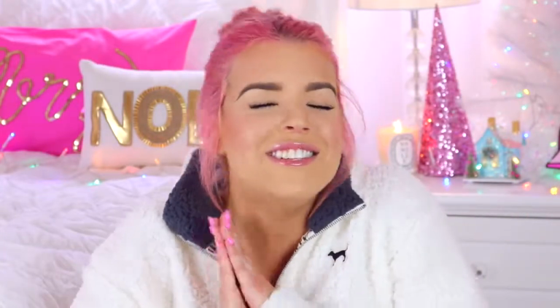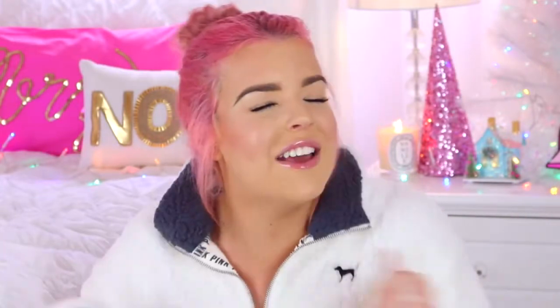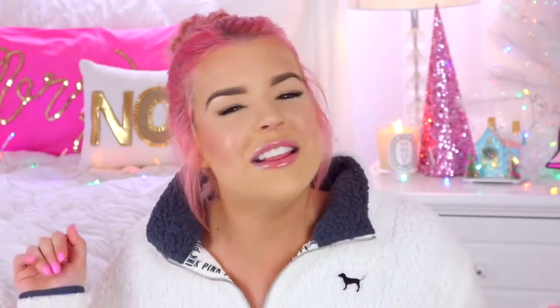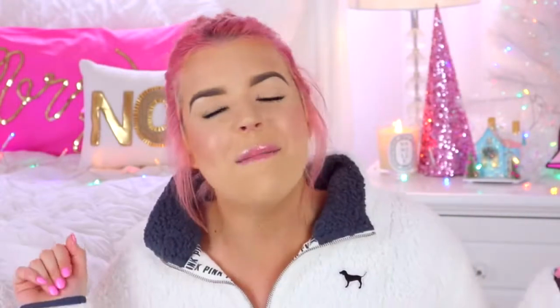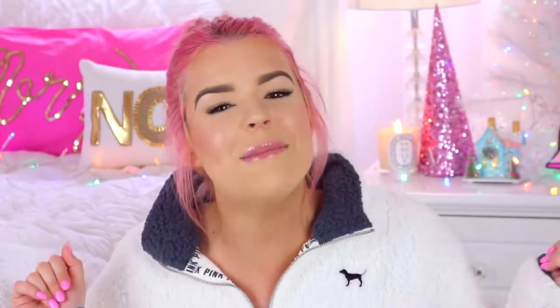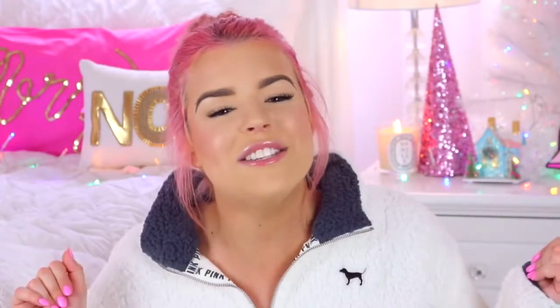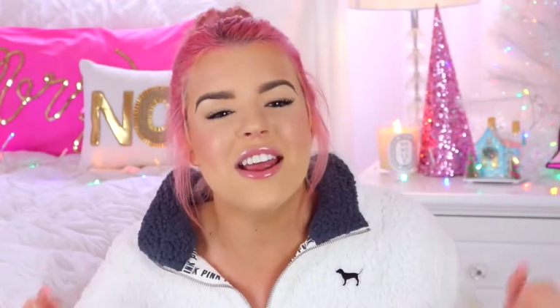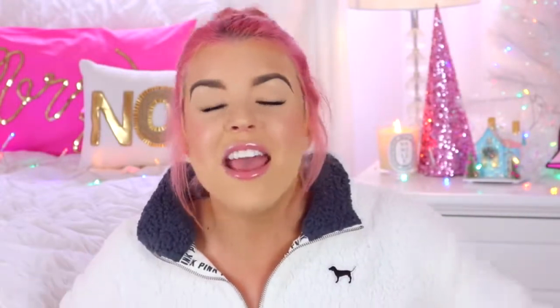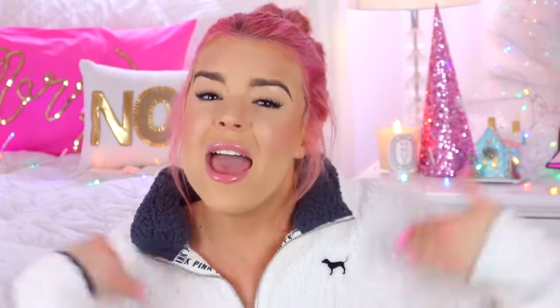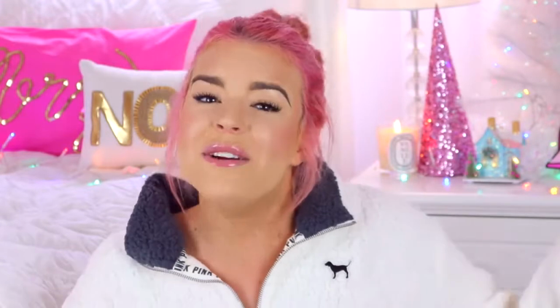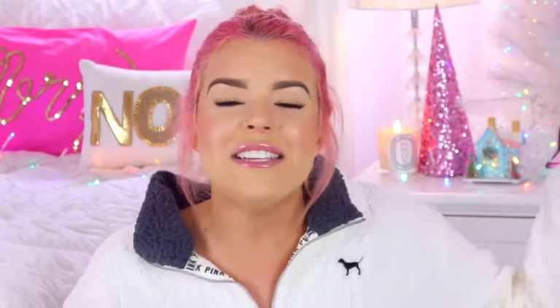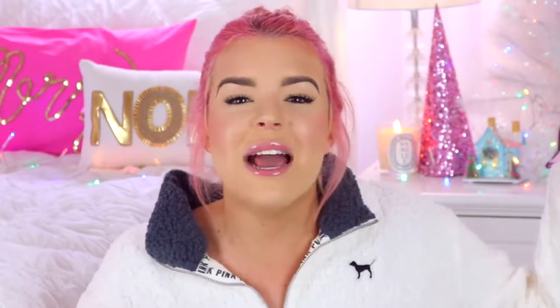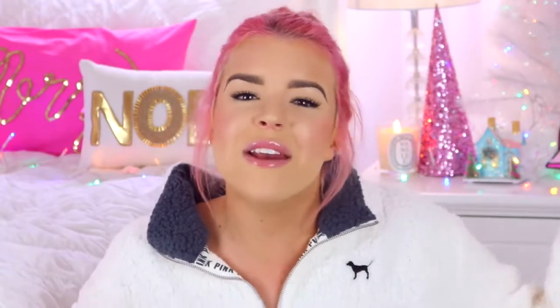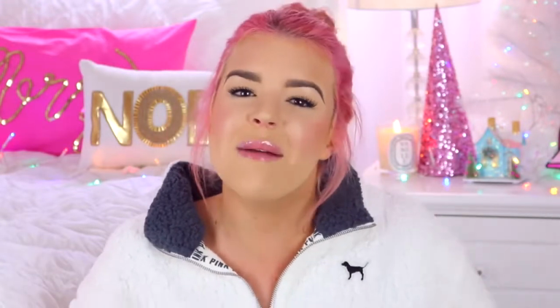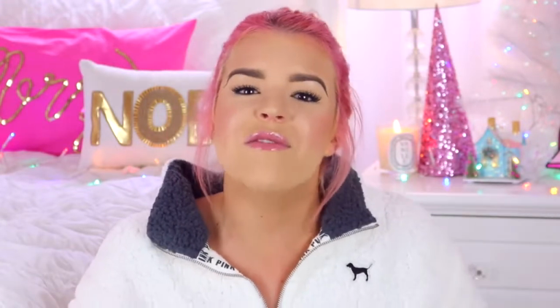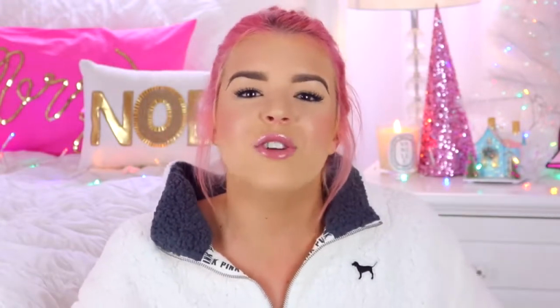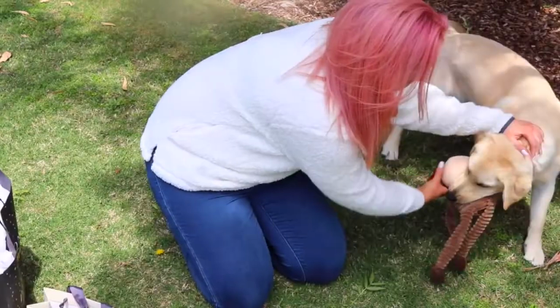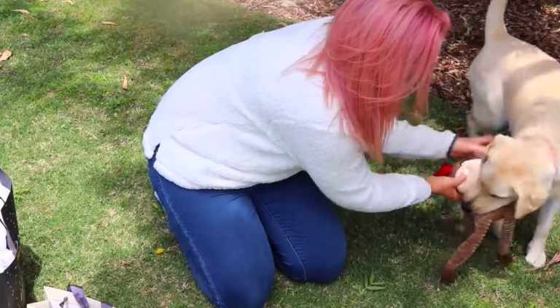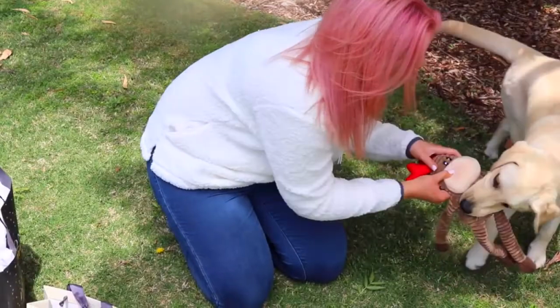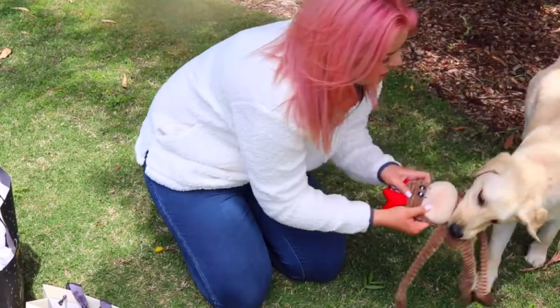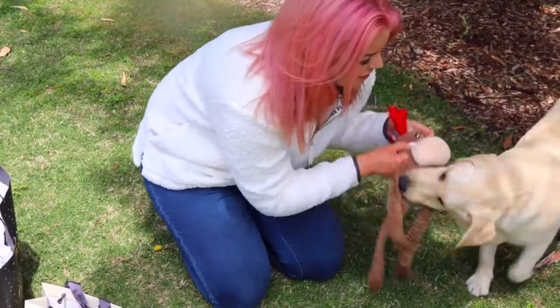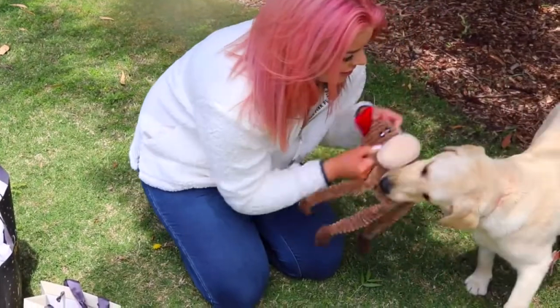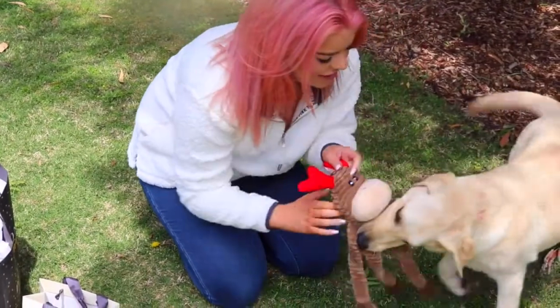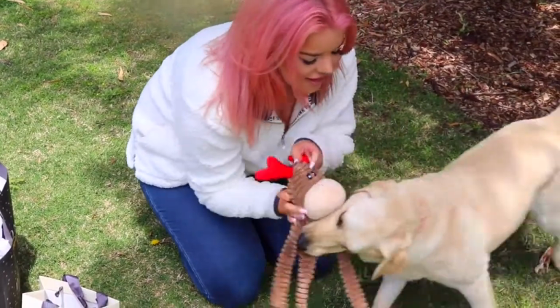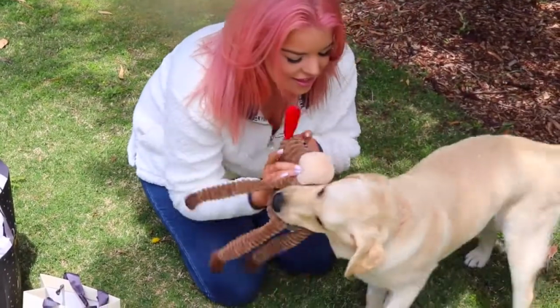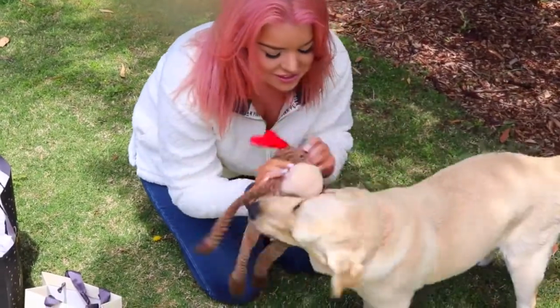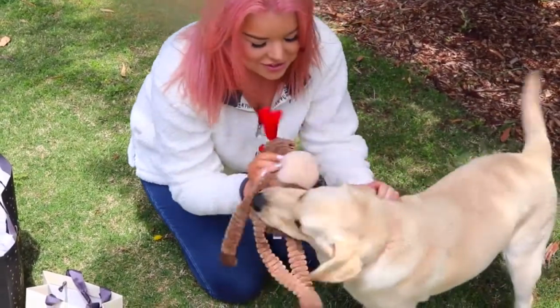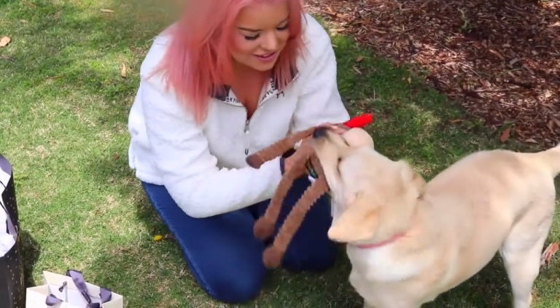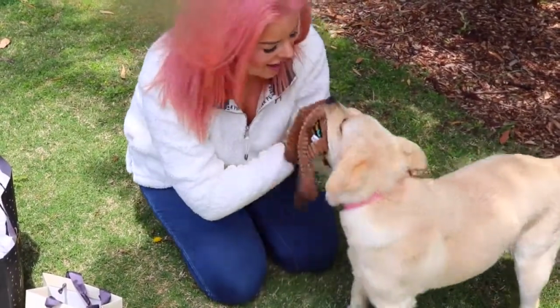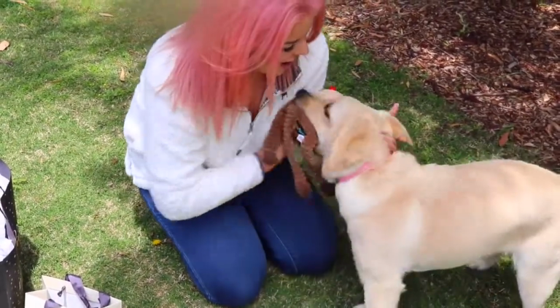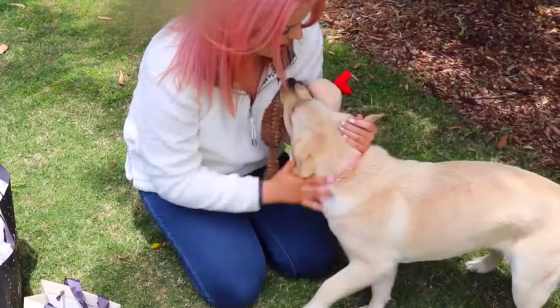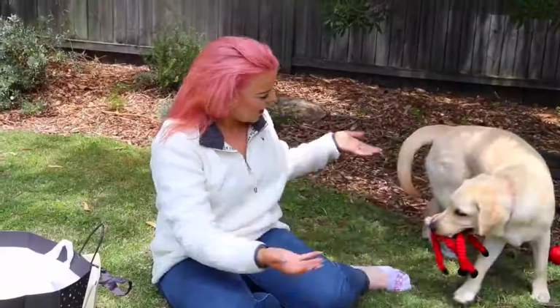She is definitely my best friend, and most of the time when I come home from shopping I've bought her a toy because she seriously loves toys so much.